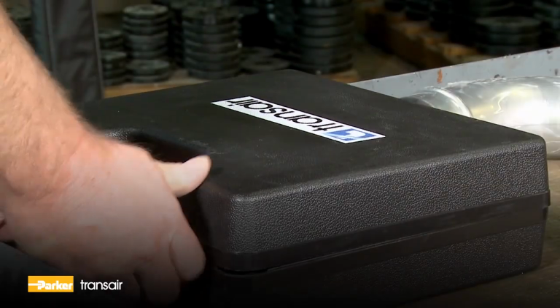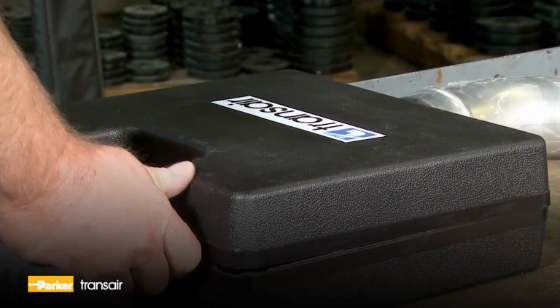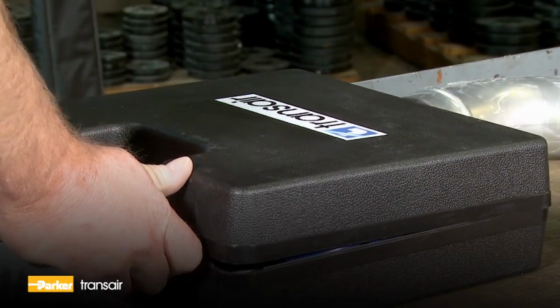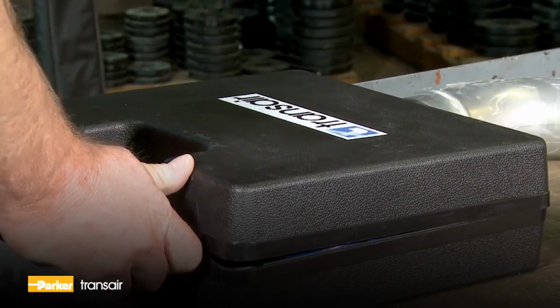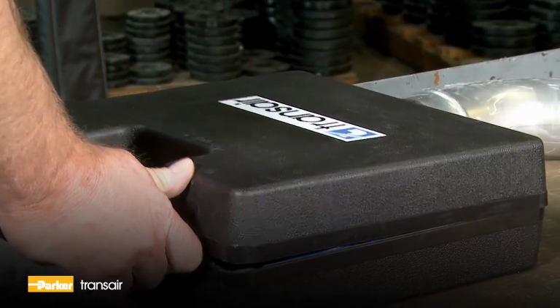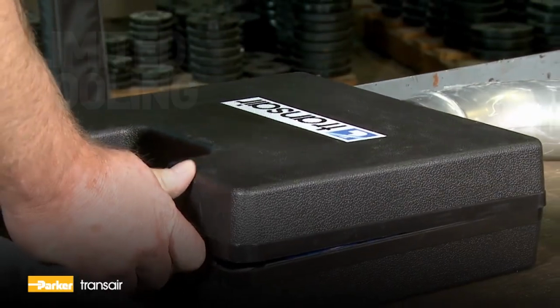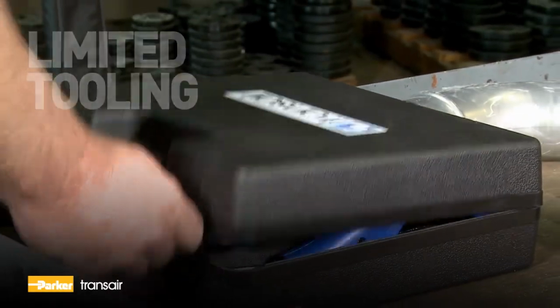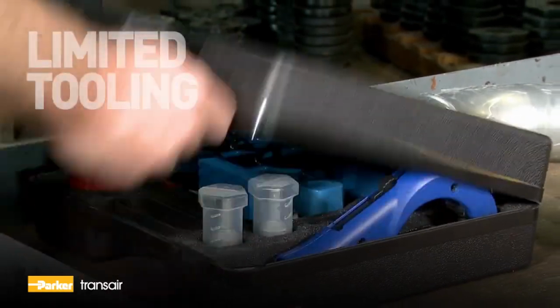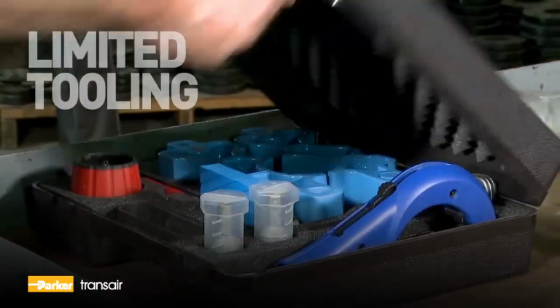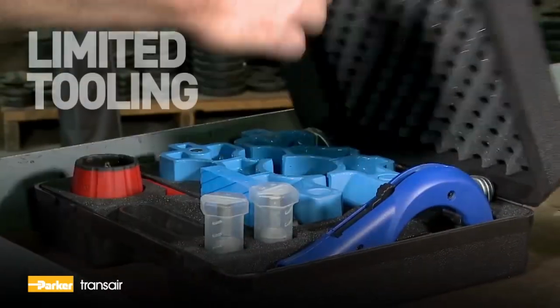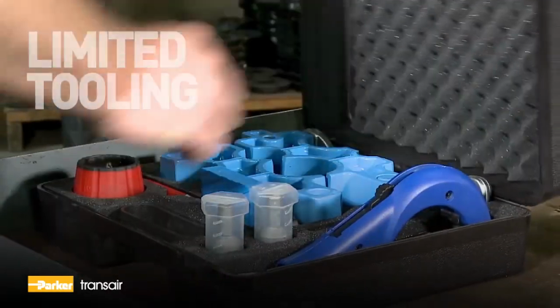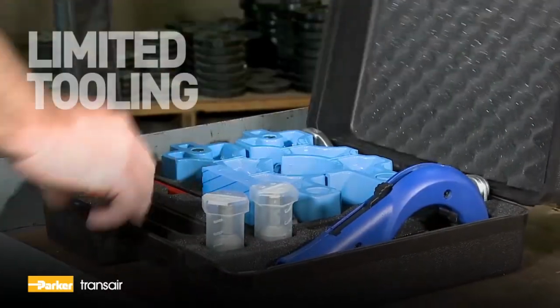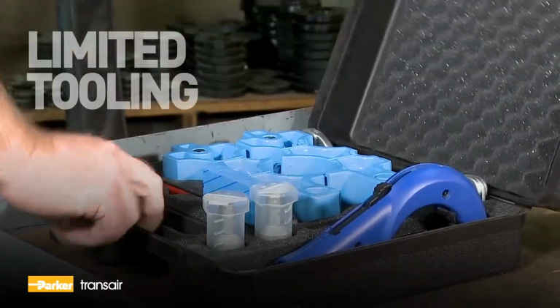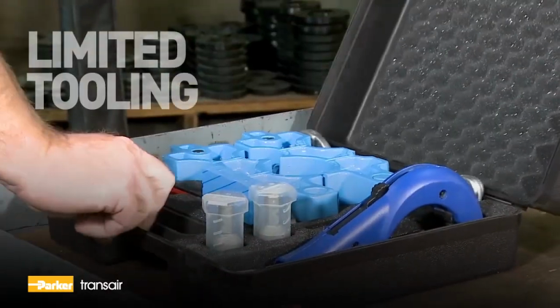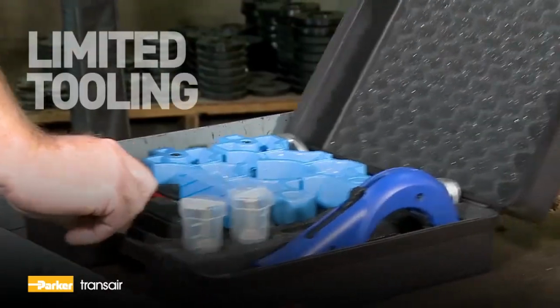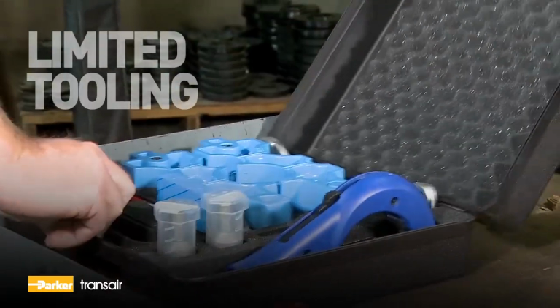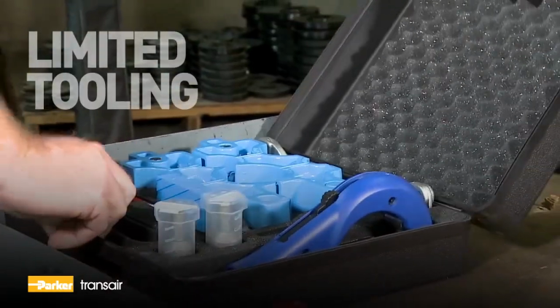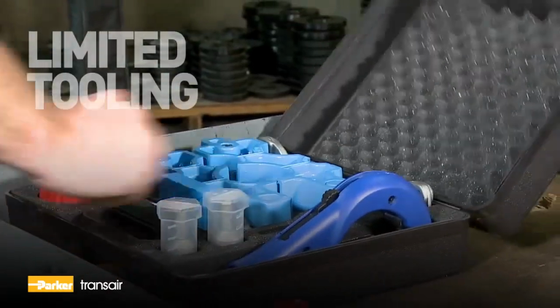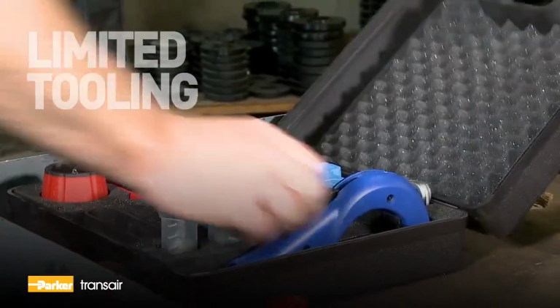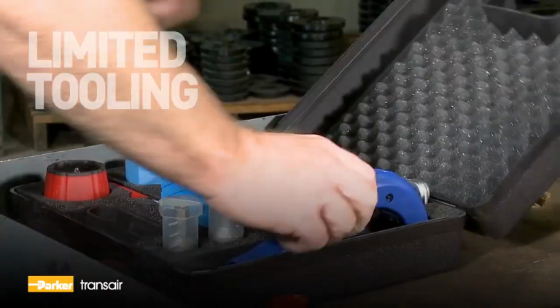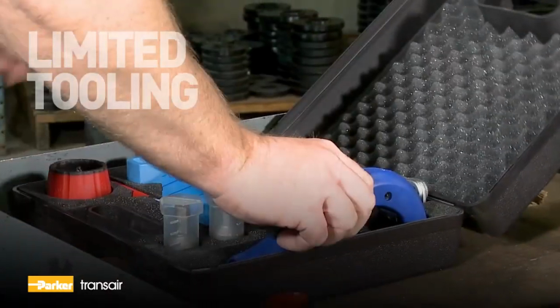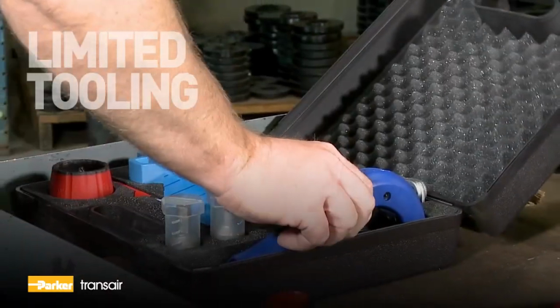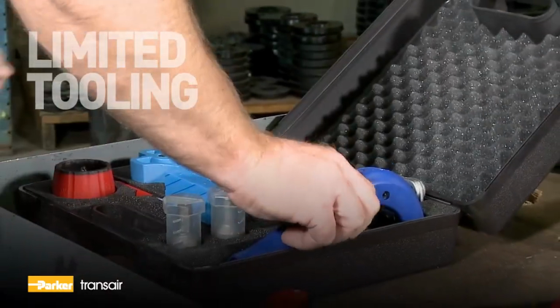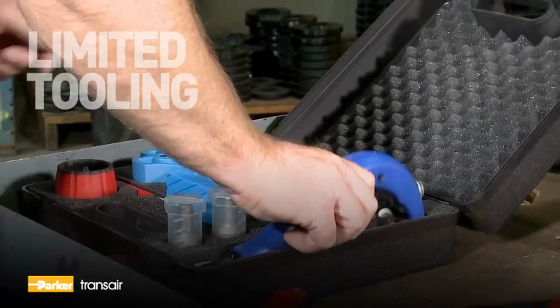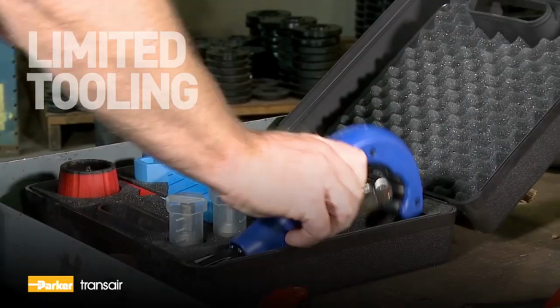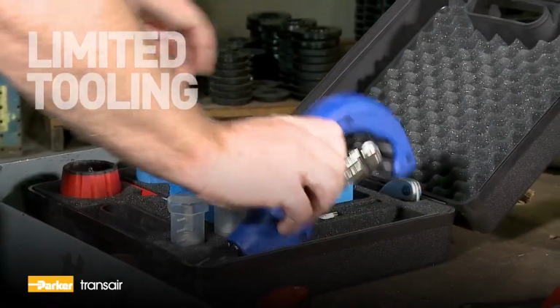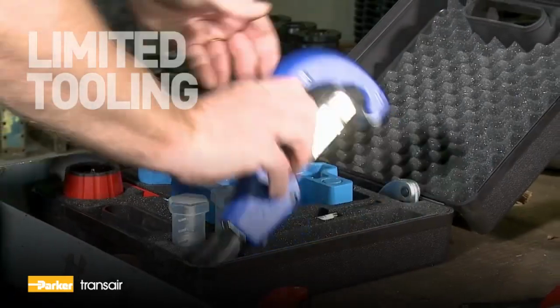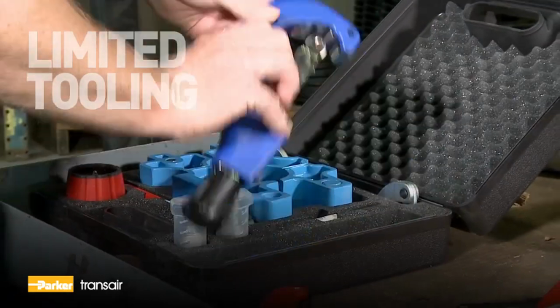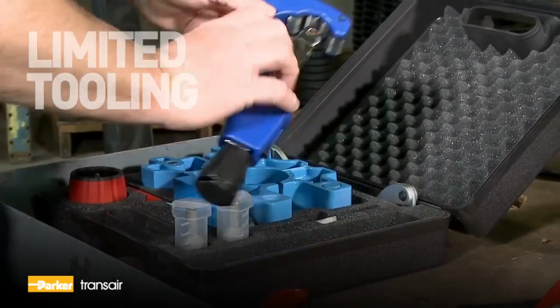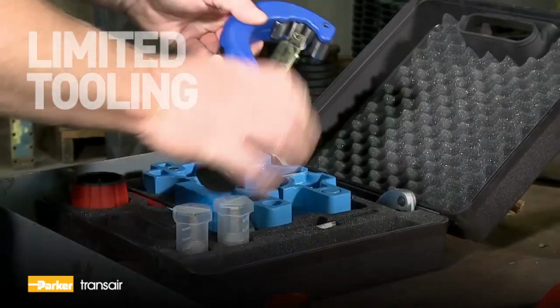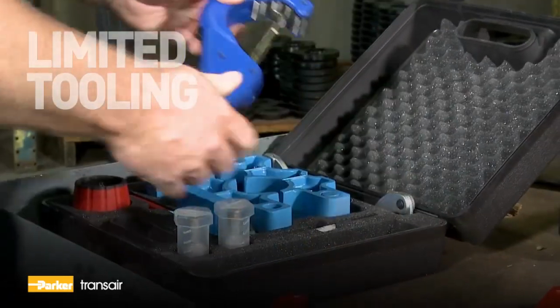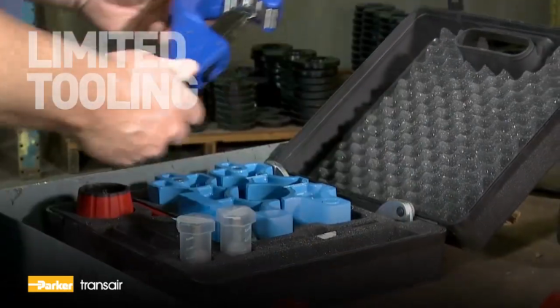Tooling required to install a Transair system is light, compact, and easy to use.